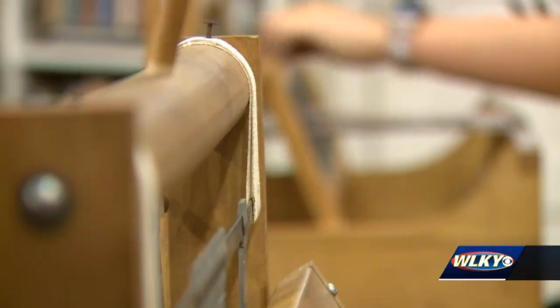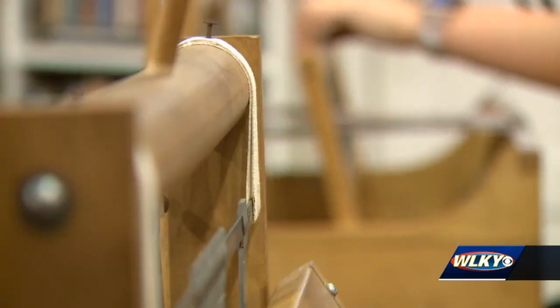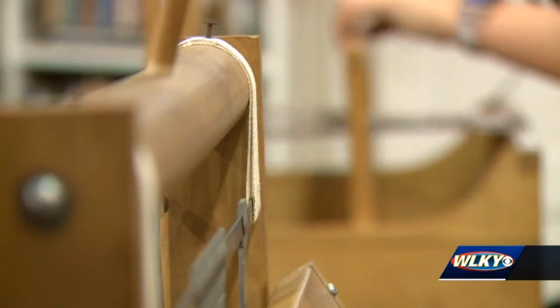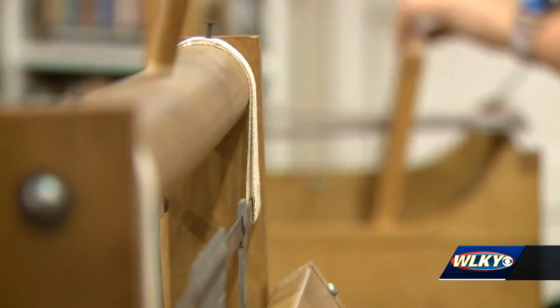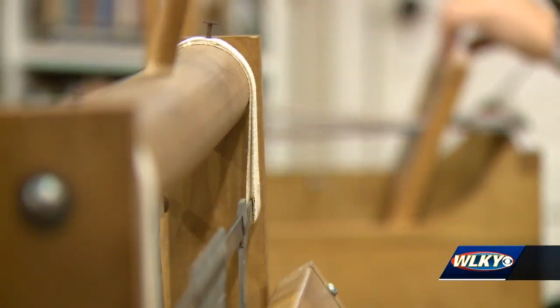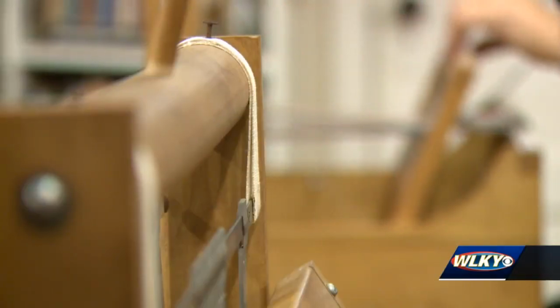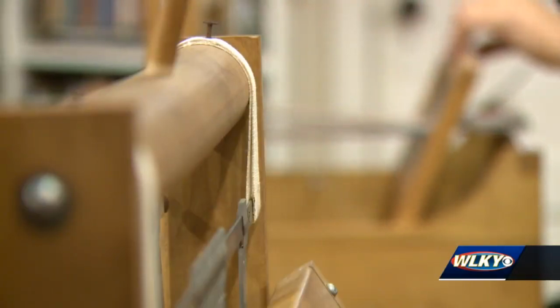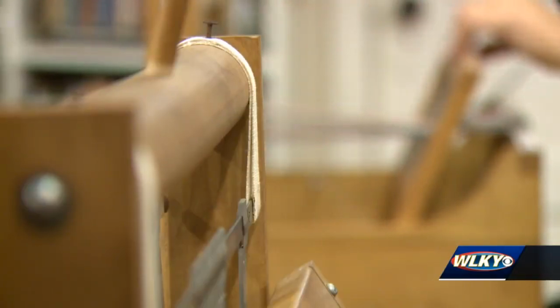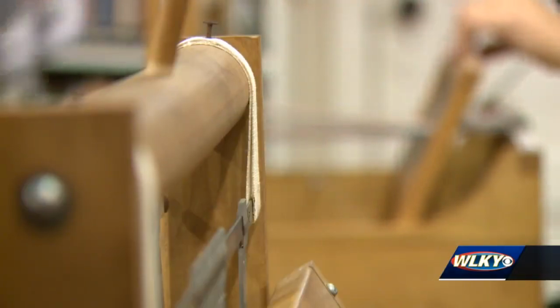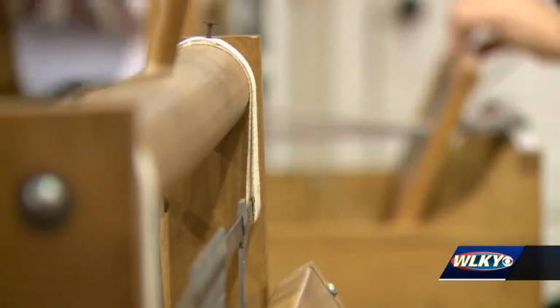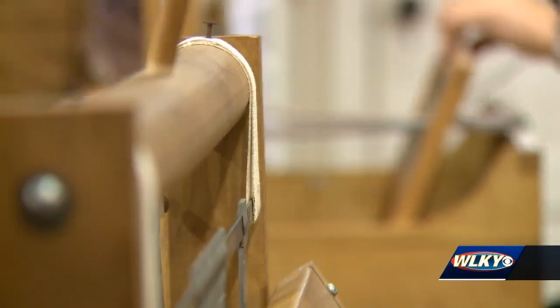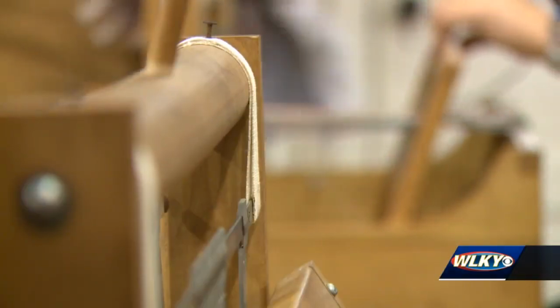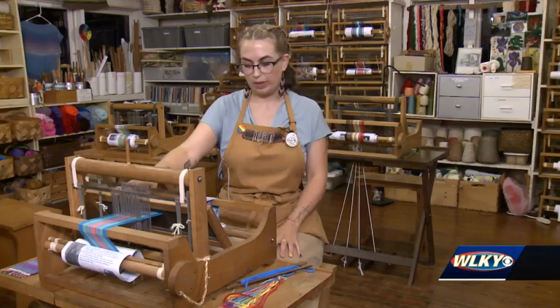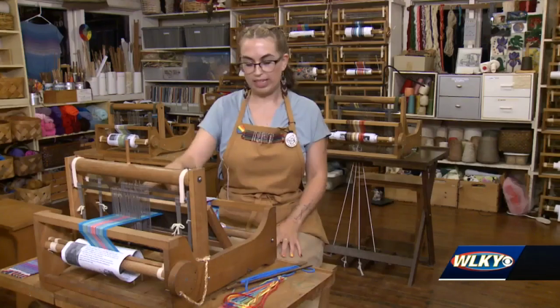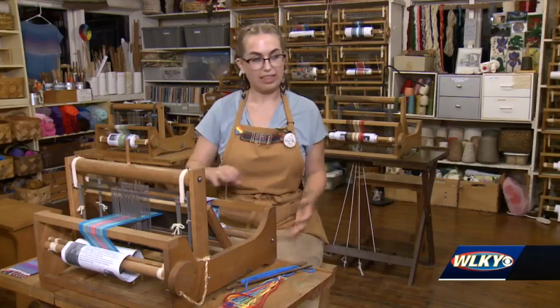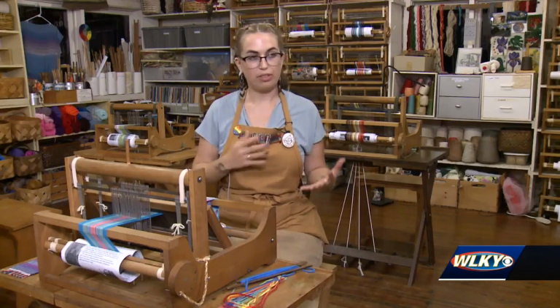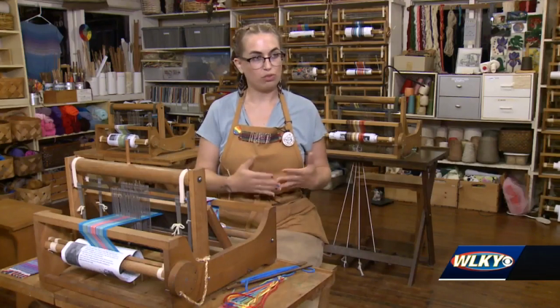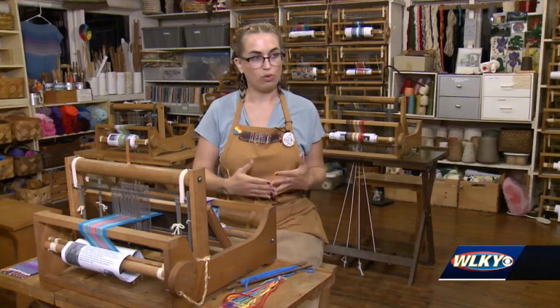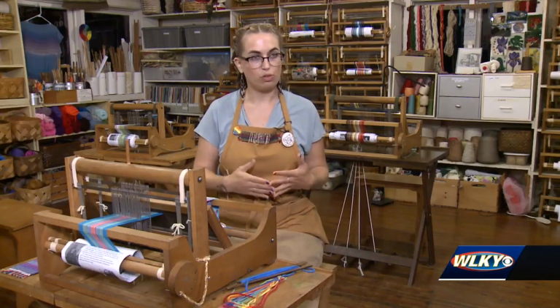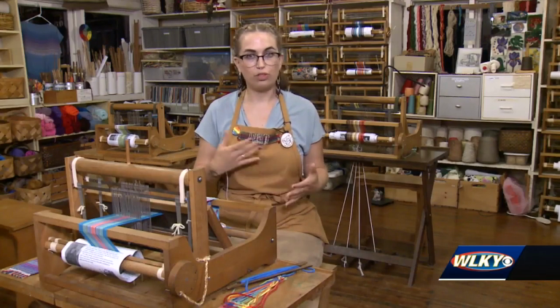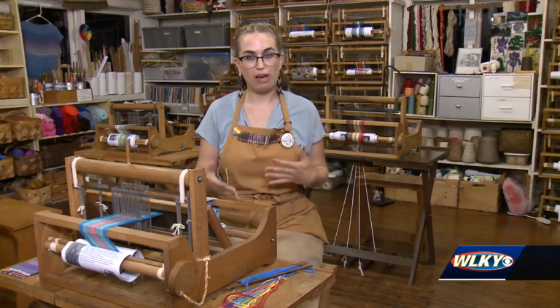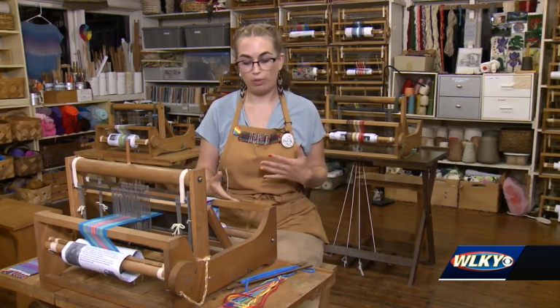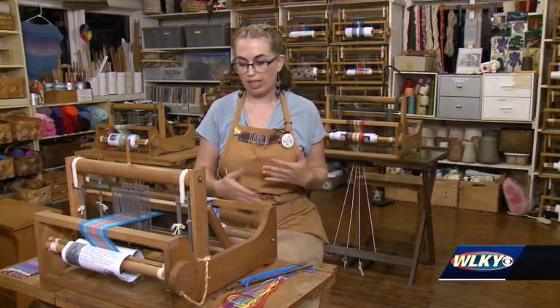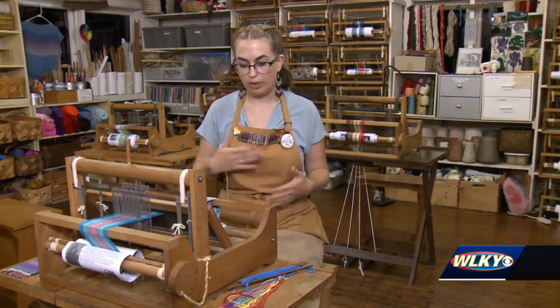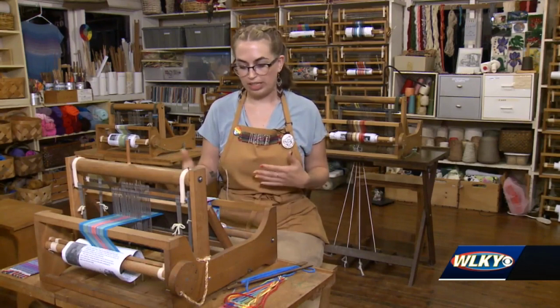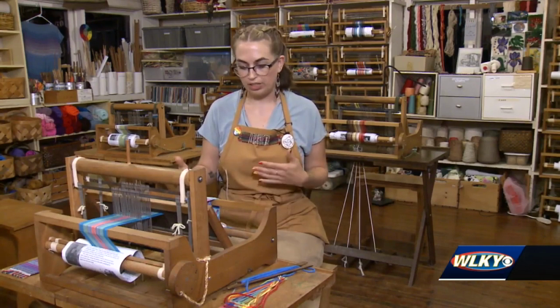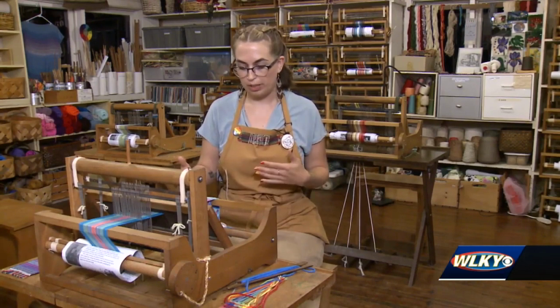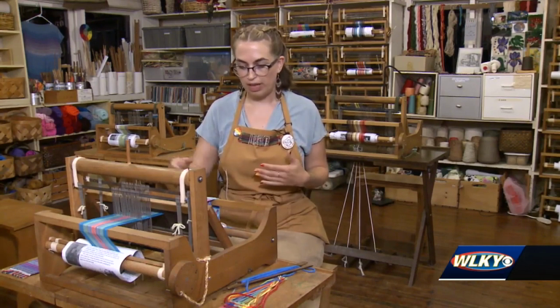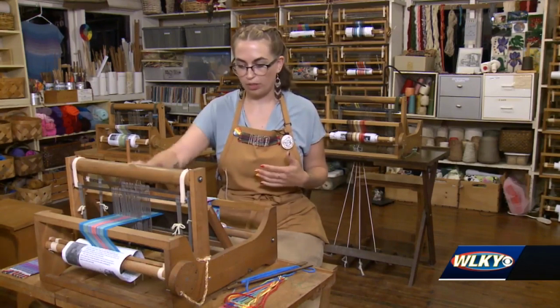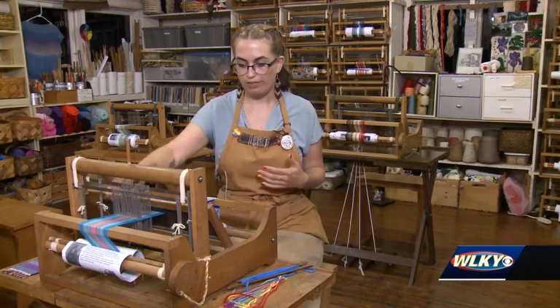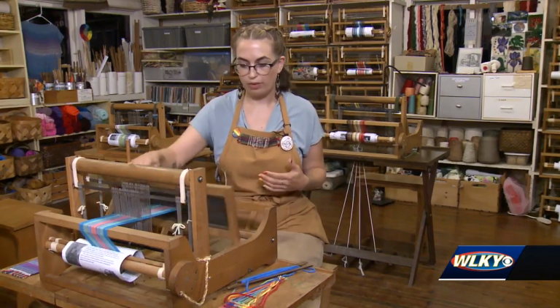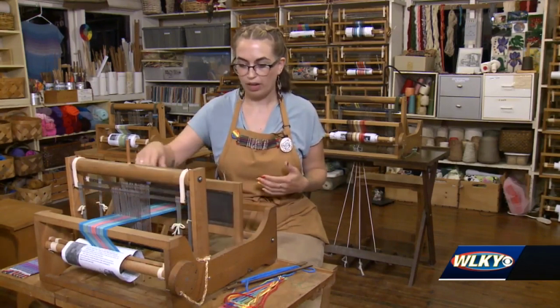They're still used in the weaving studio today. We can take them into schools, we travel with them — we teach people how to weave everywhere.